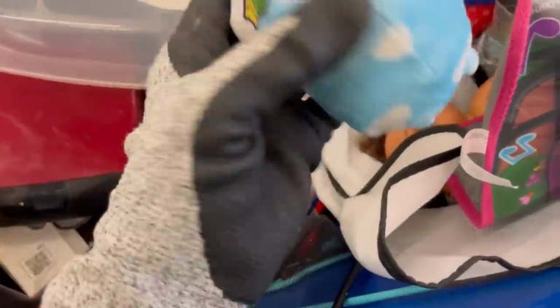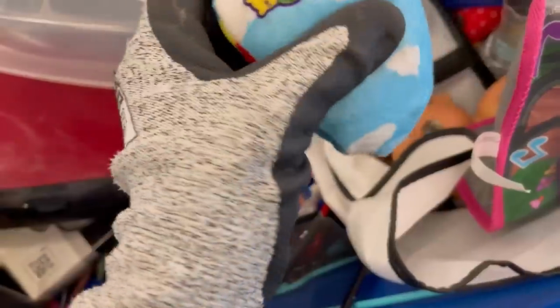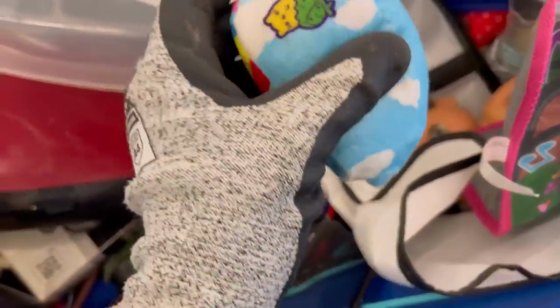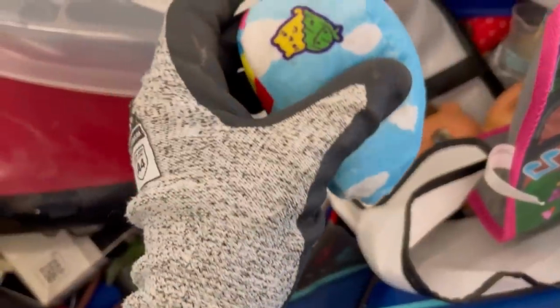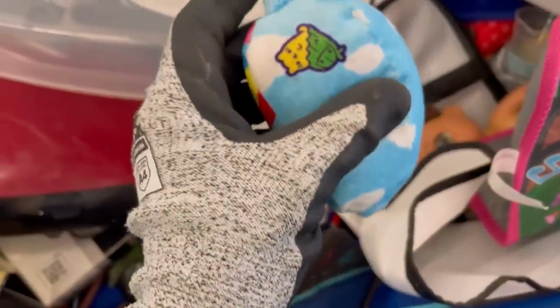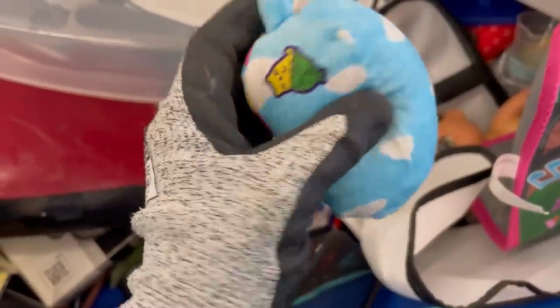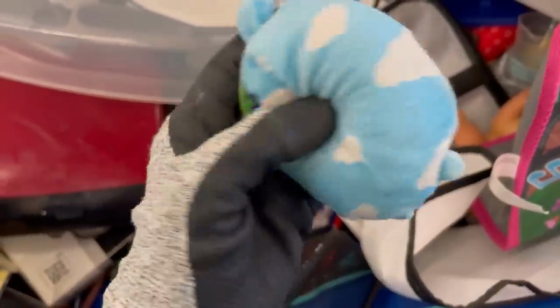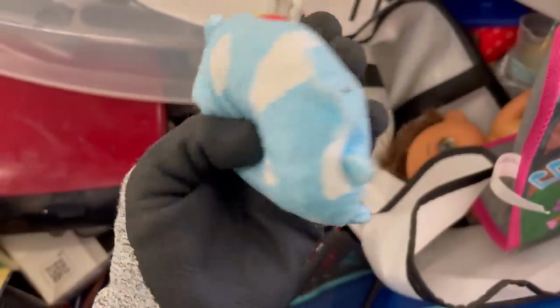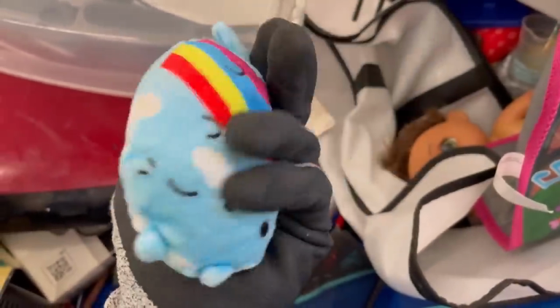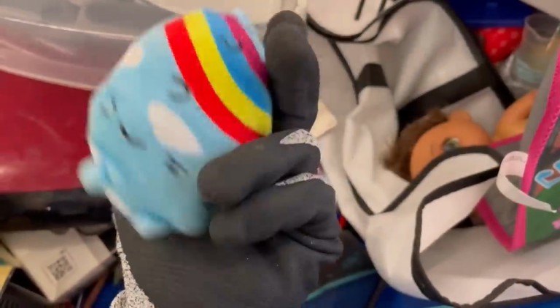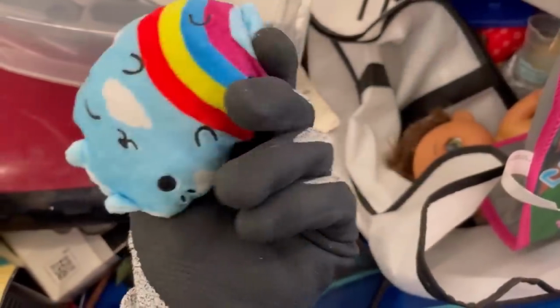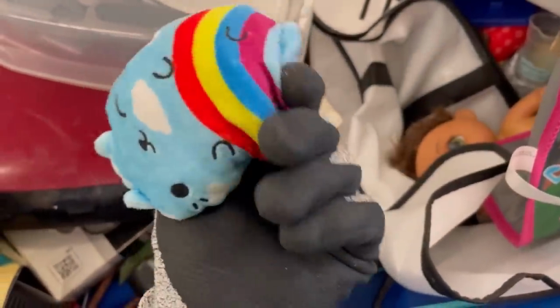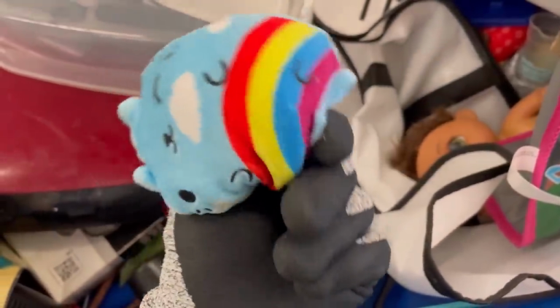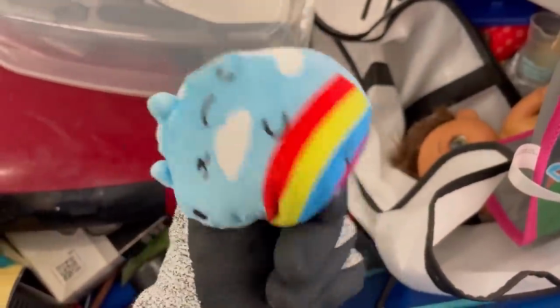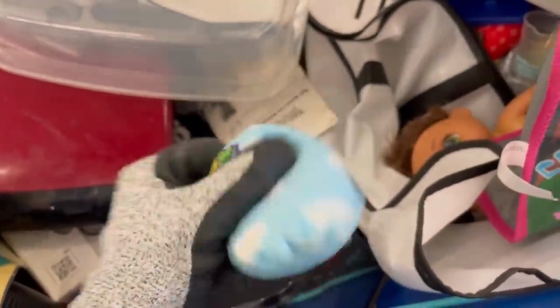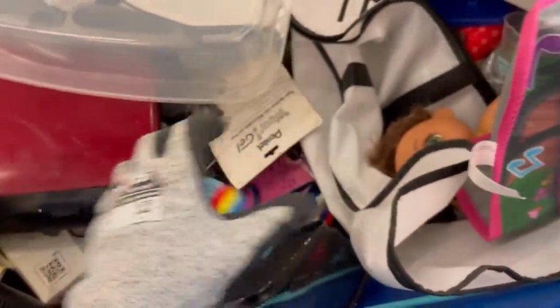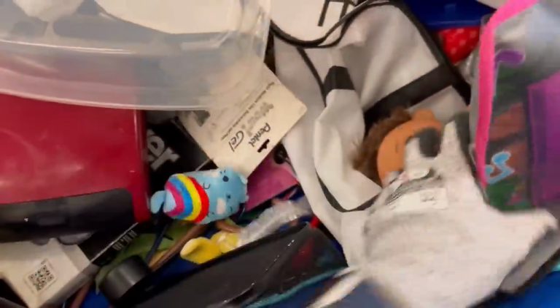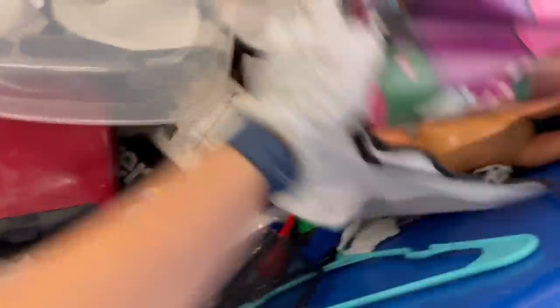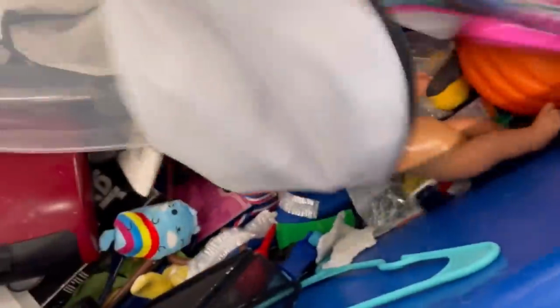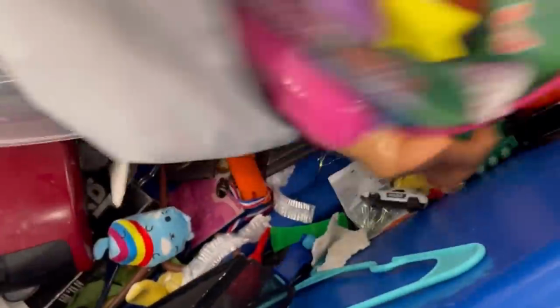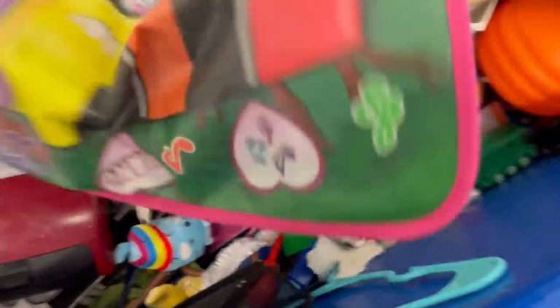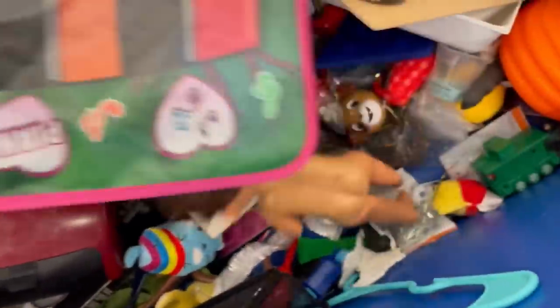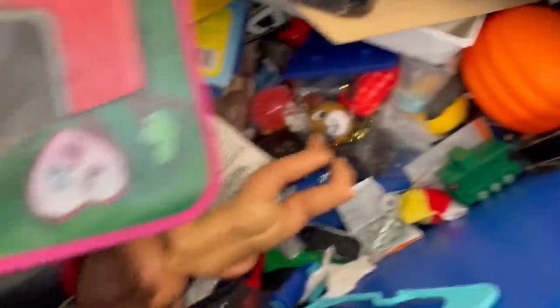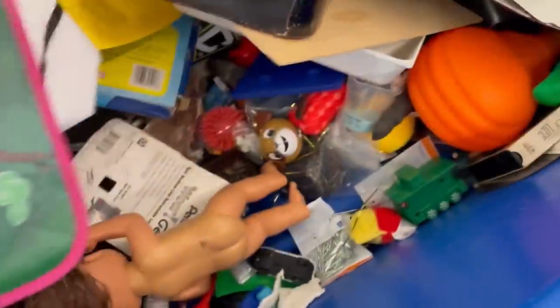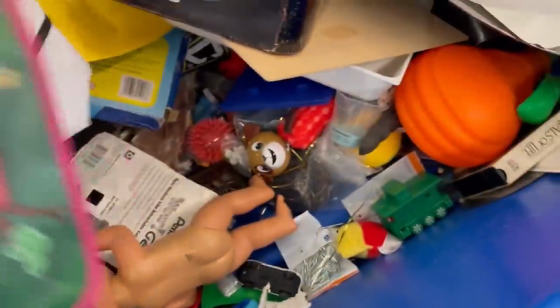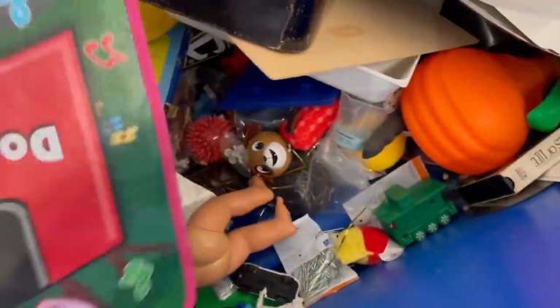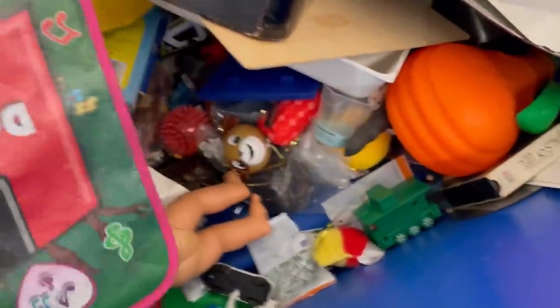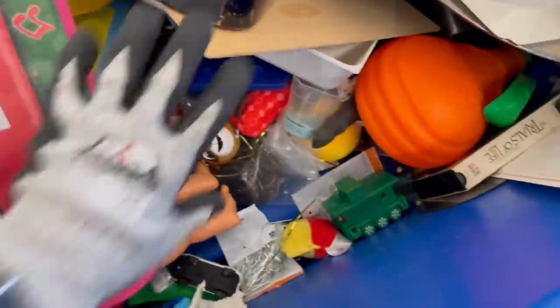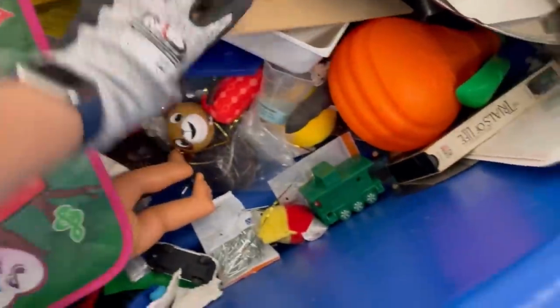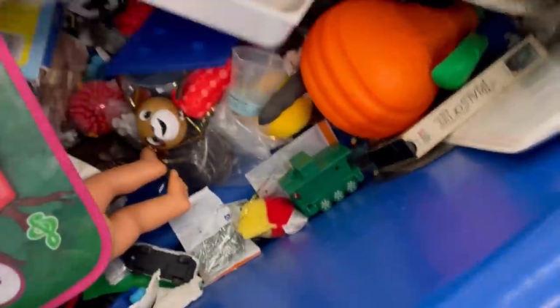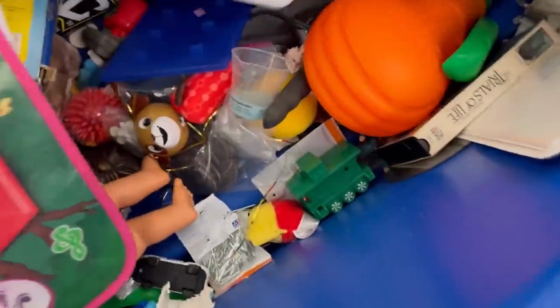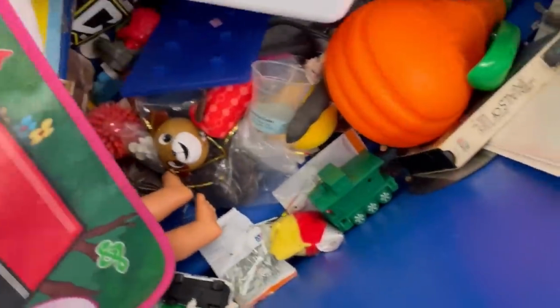I'm not sure why I didn't grab this. I usually pick up these little plush and lot them, but for some reason I left that one behind.